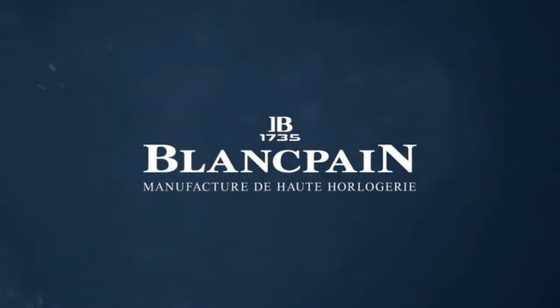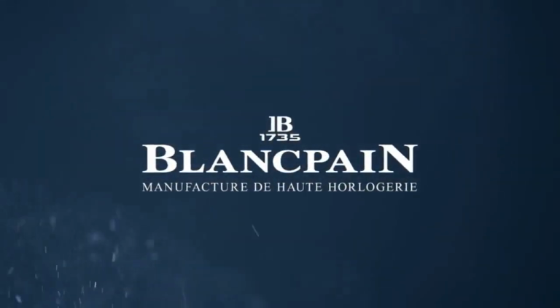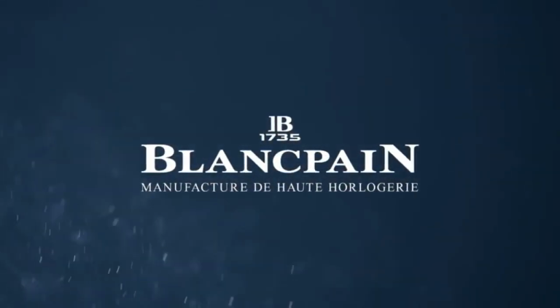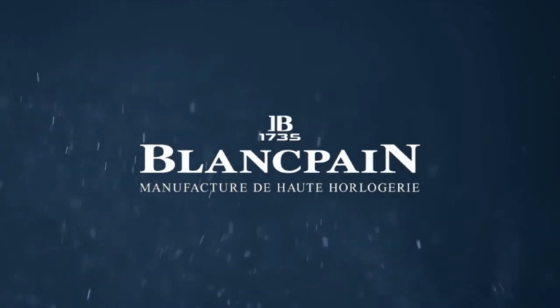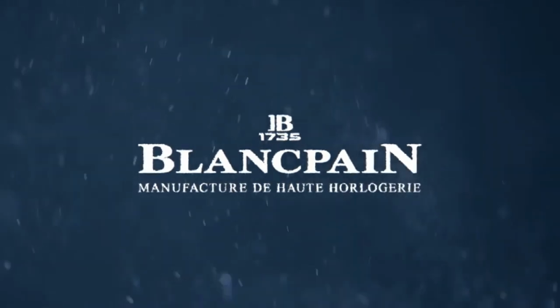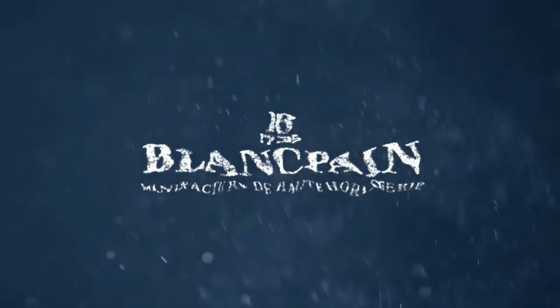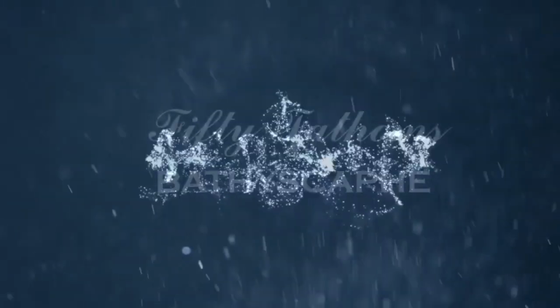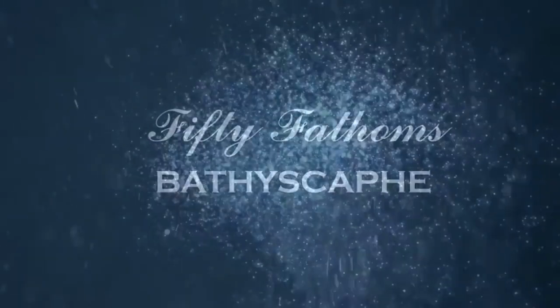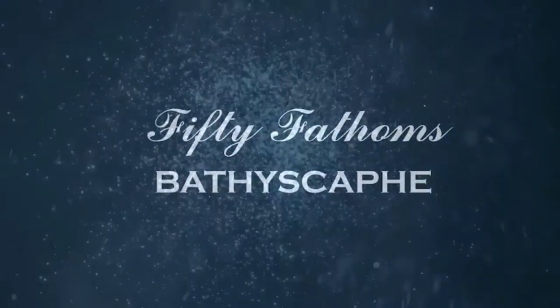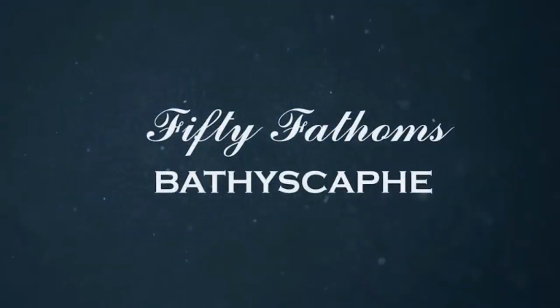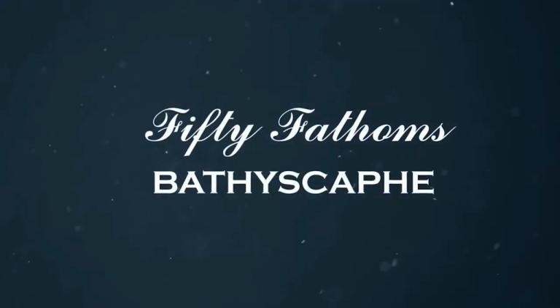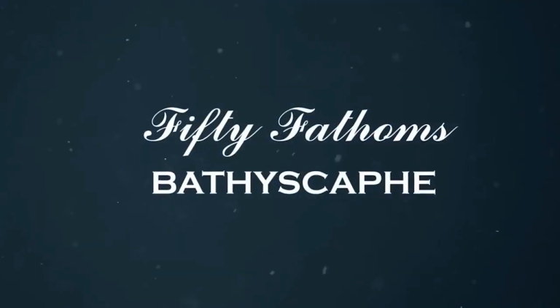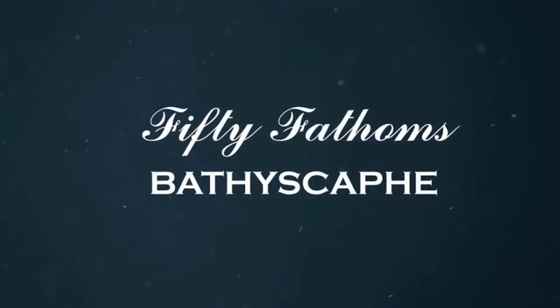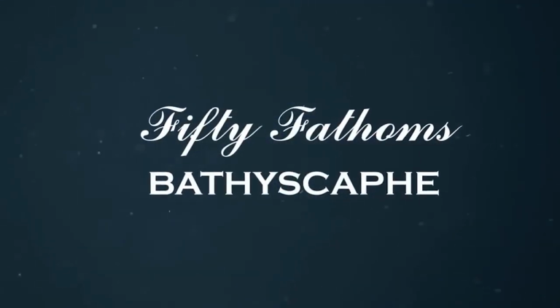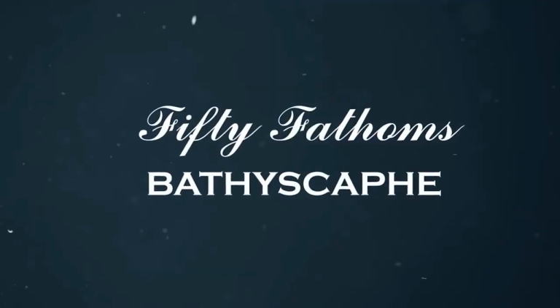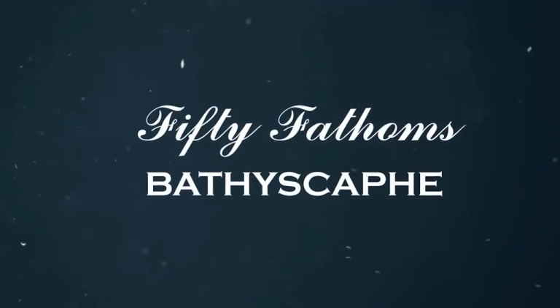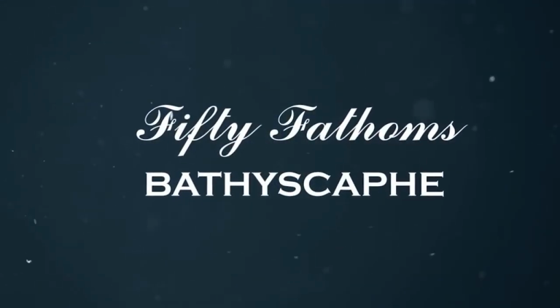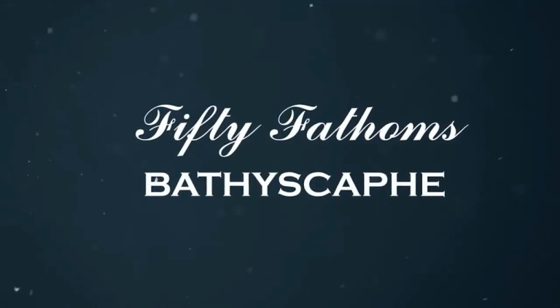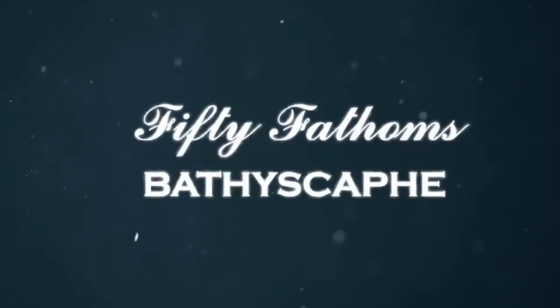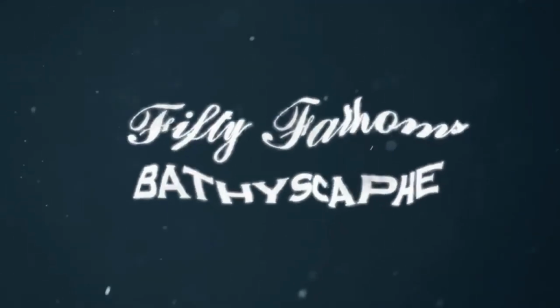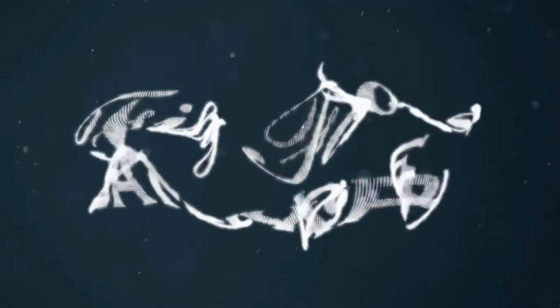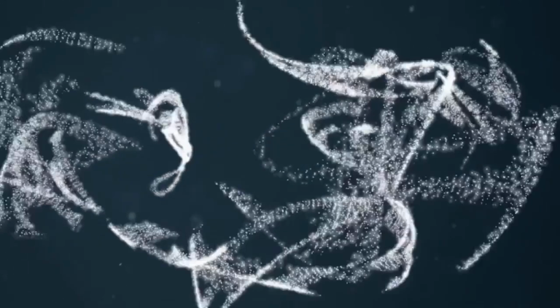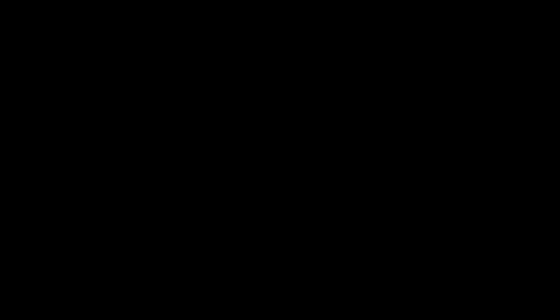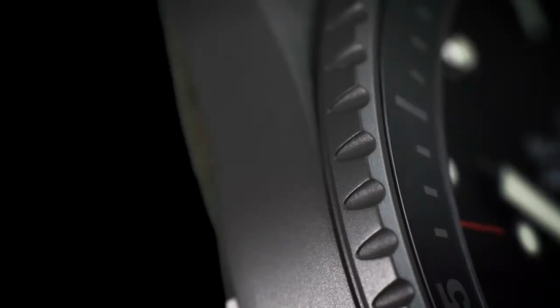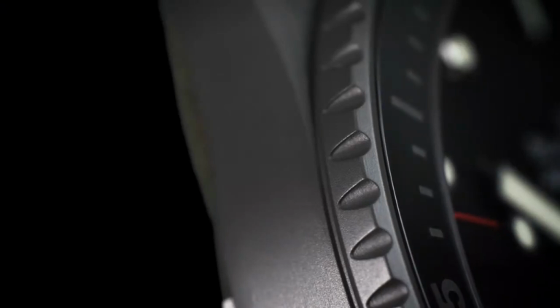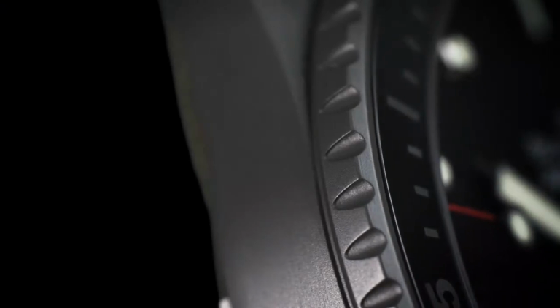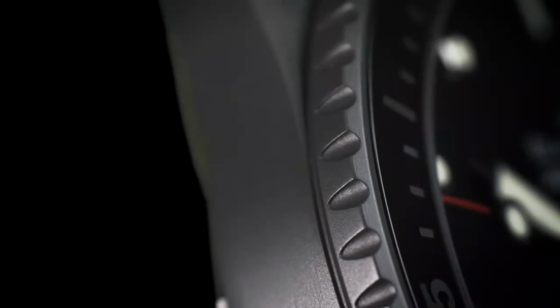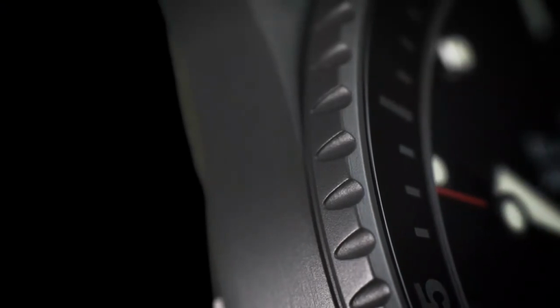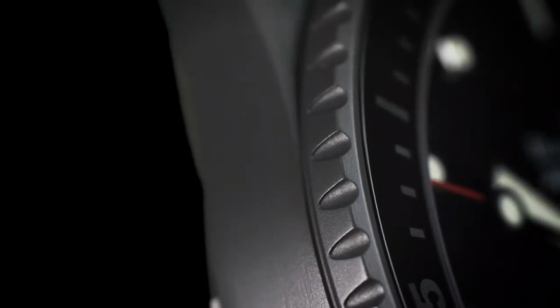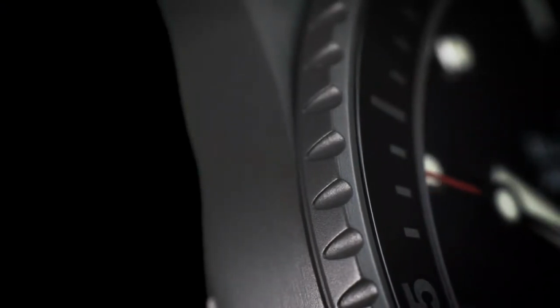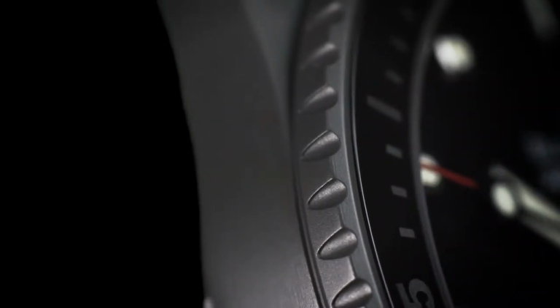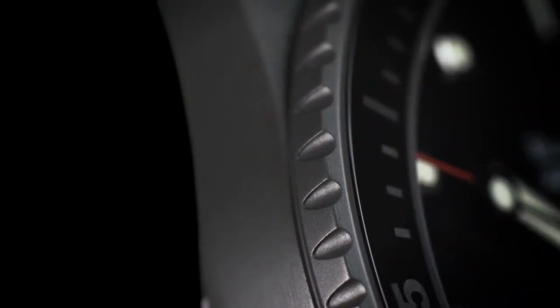Hello guys, what's up? Are you looking for the best Blancpain watch? We found the Blancpain men's 50 Fathoms watch.